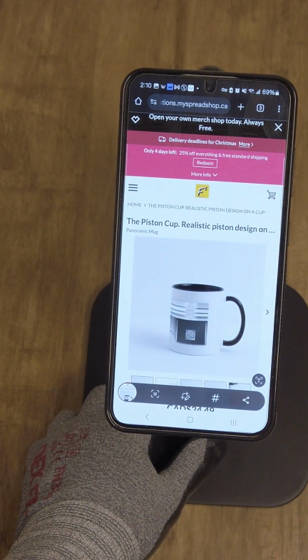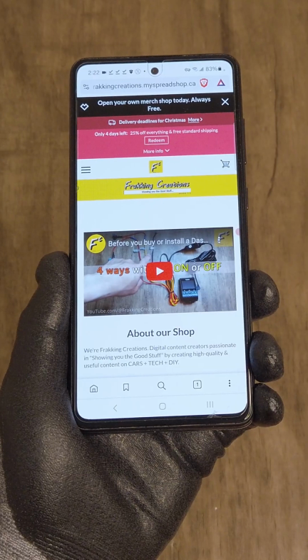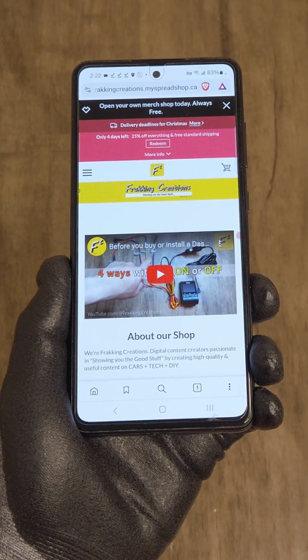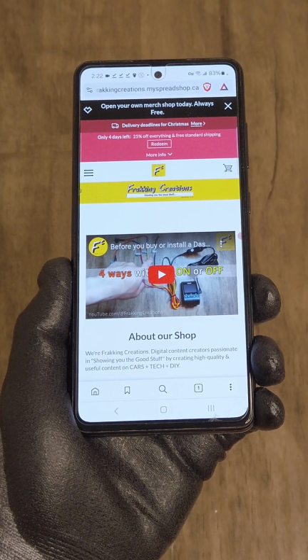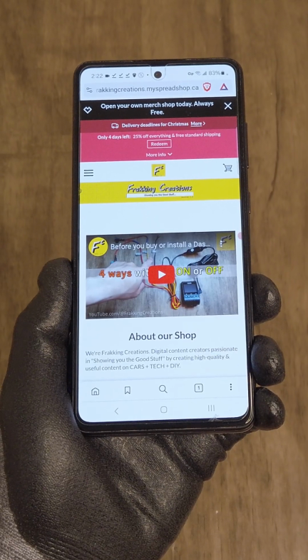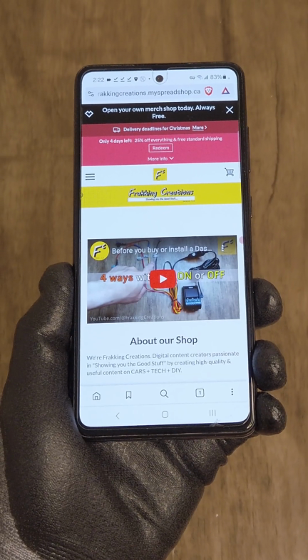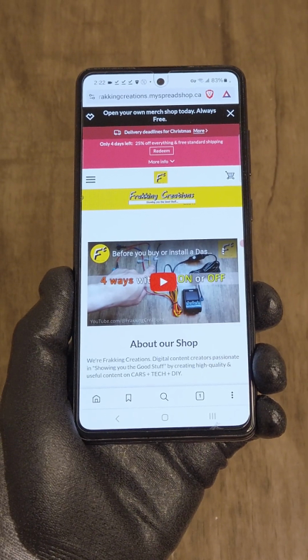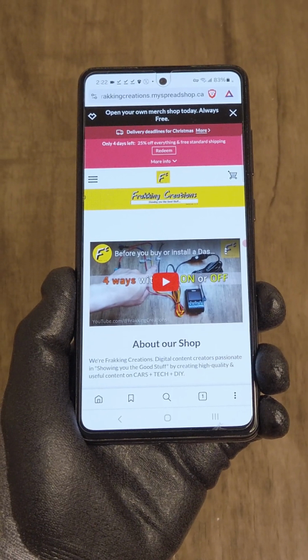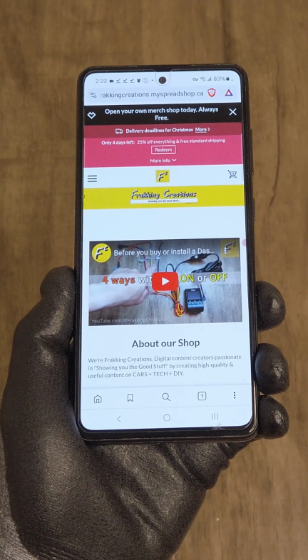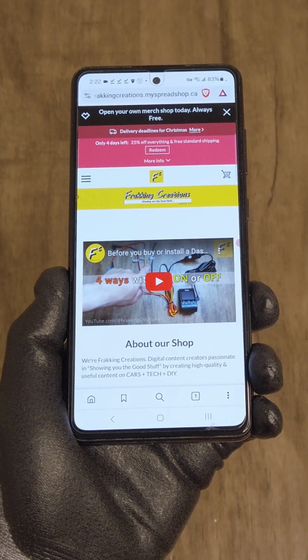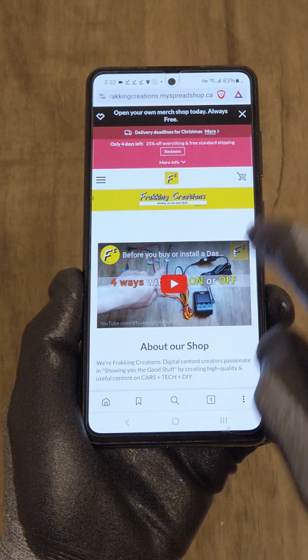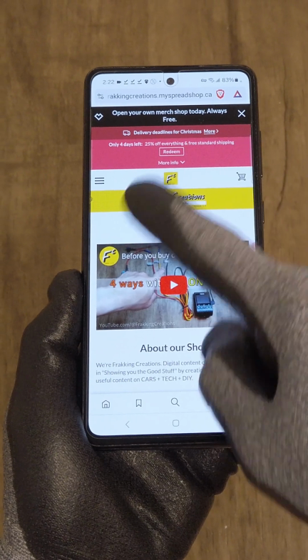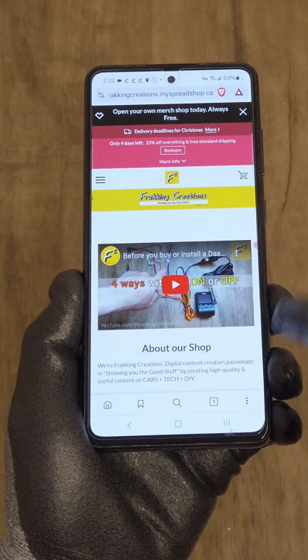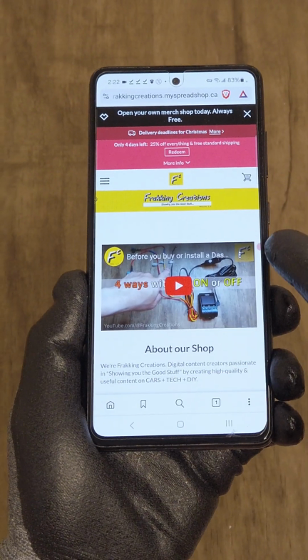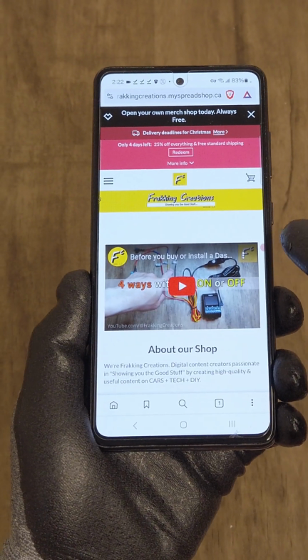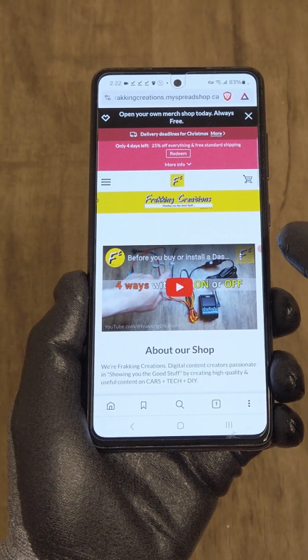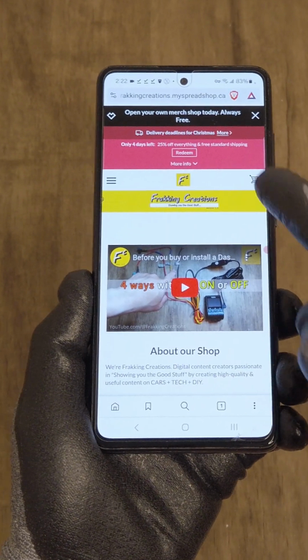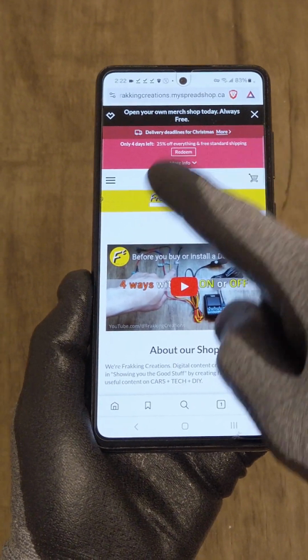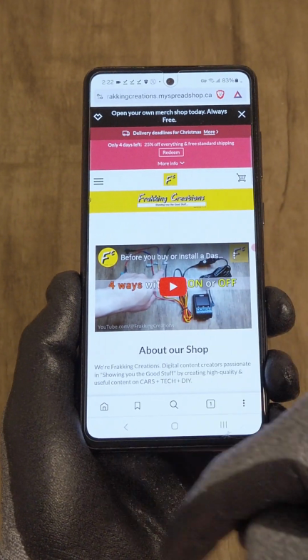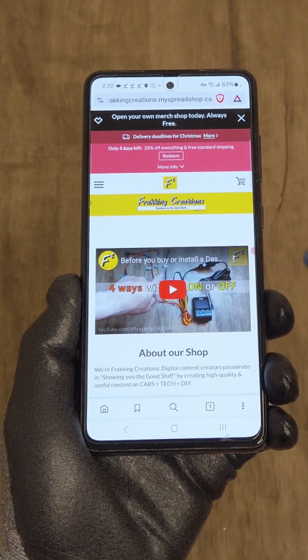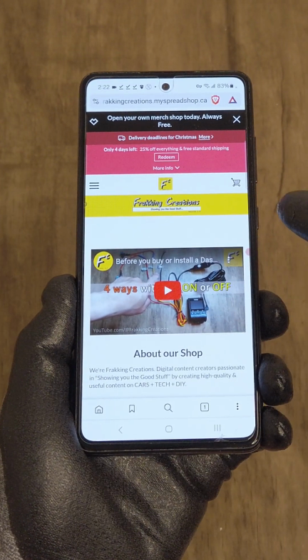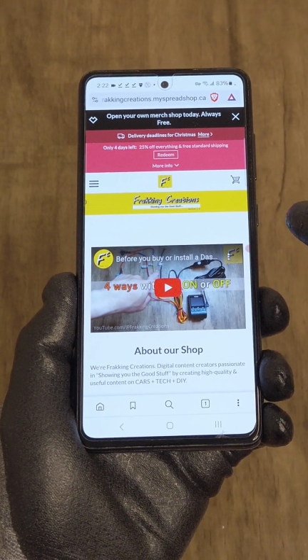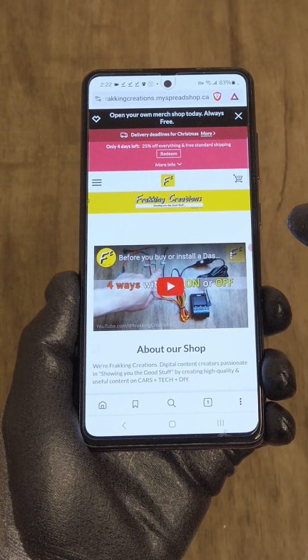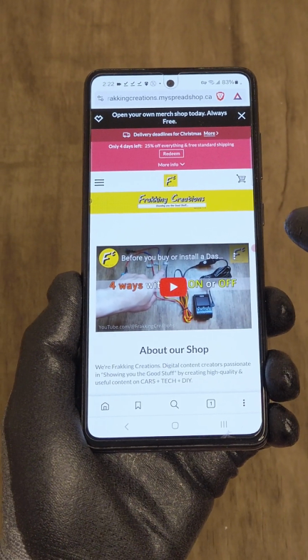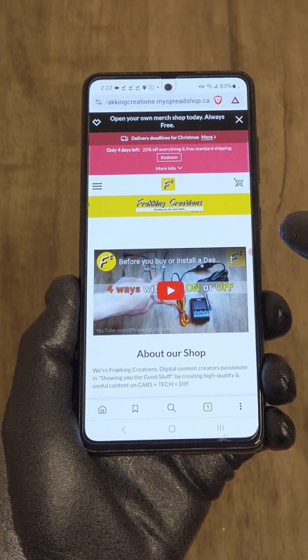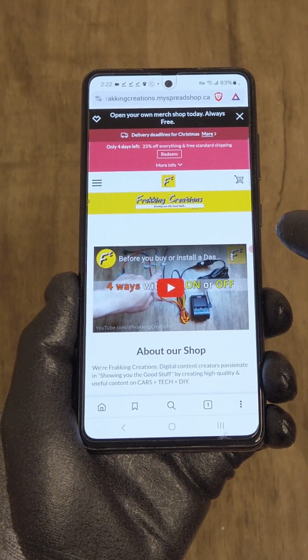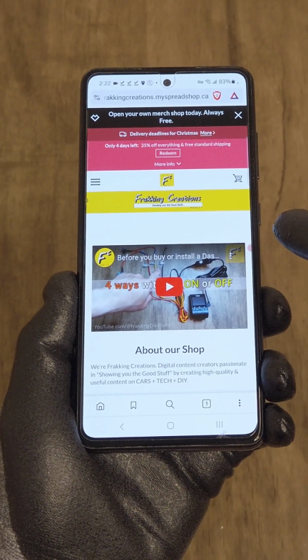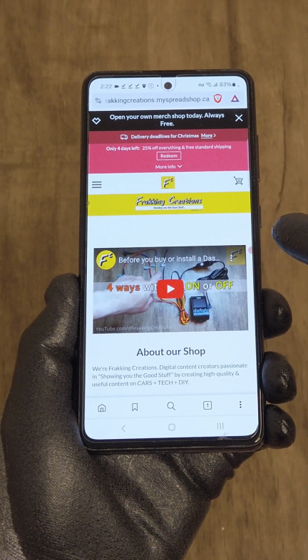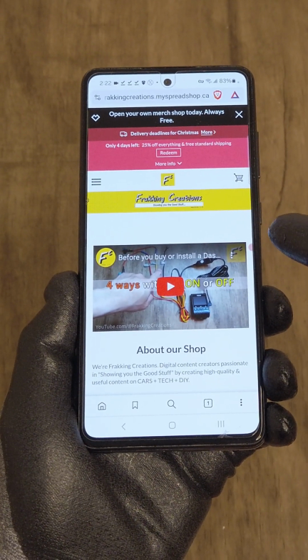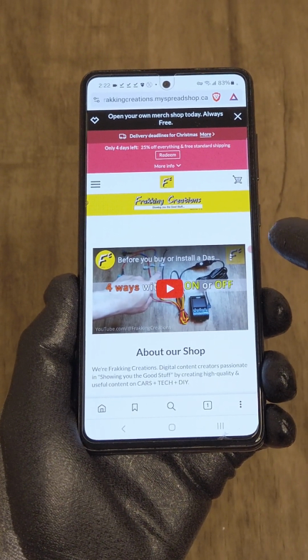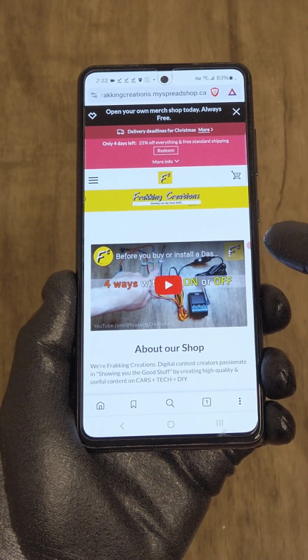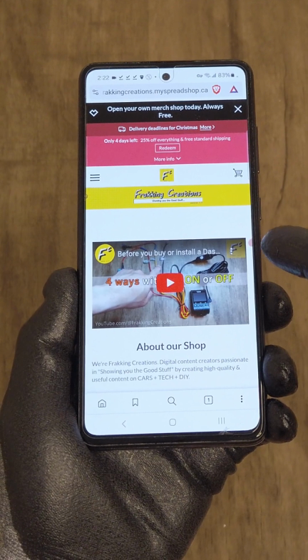Here's a tip: if you want to capture a web page but you want to capture the whole page, you can do that easily using the share feature.